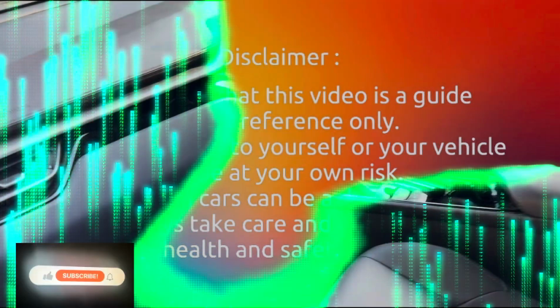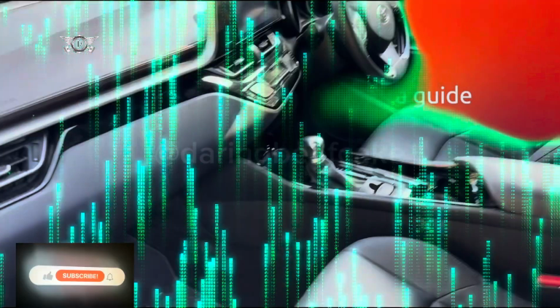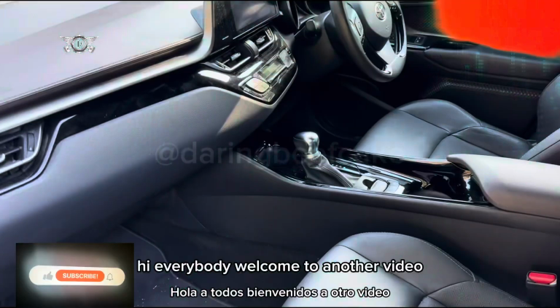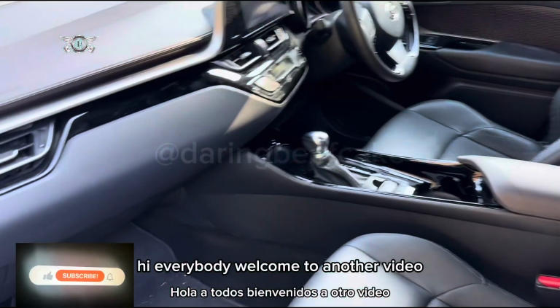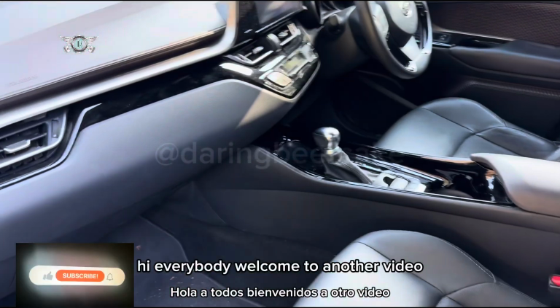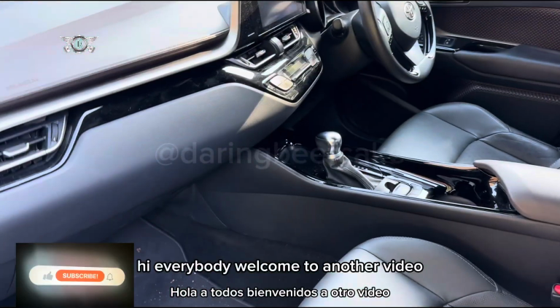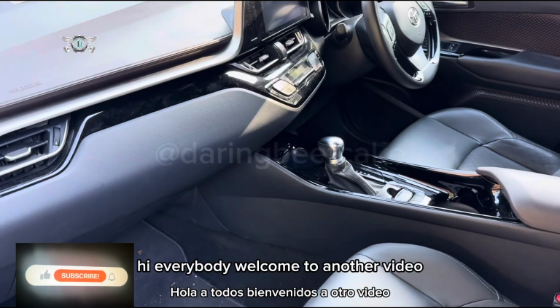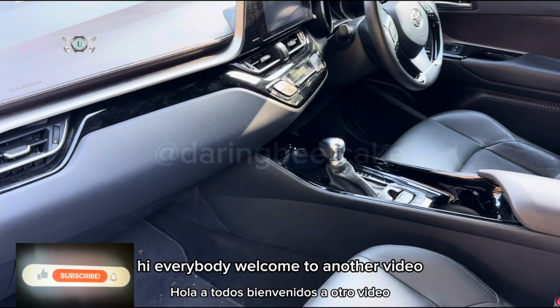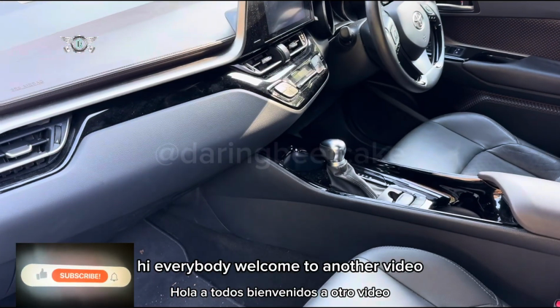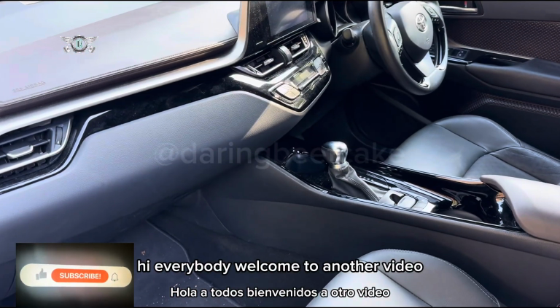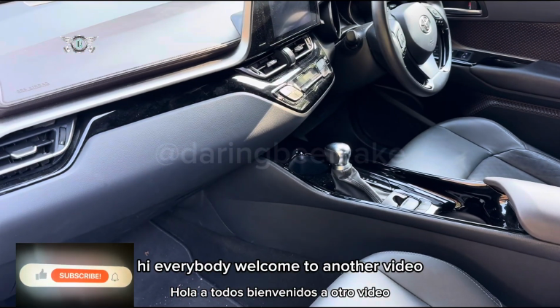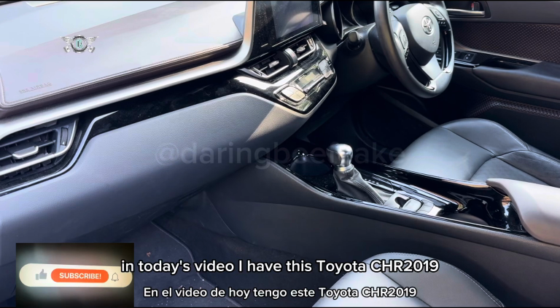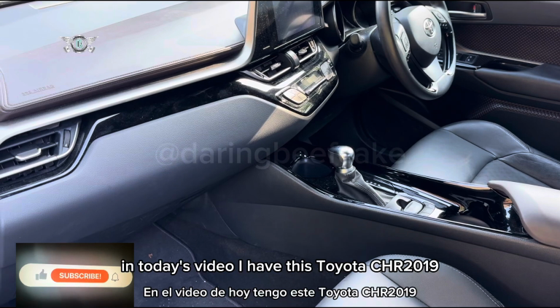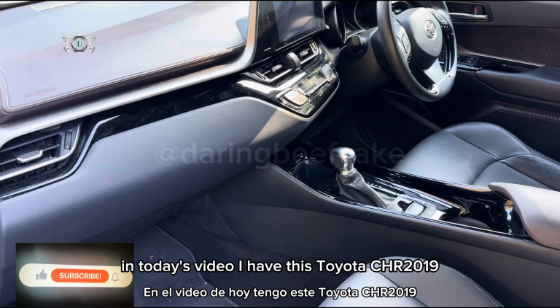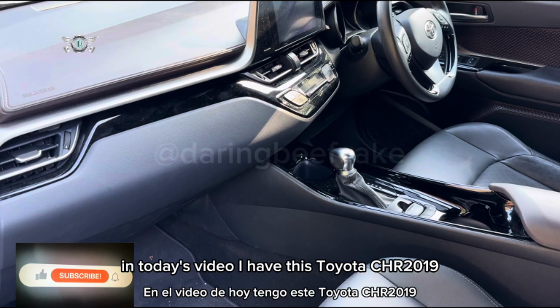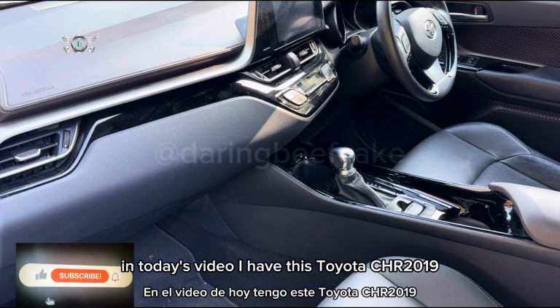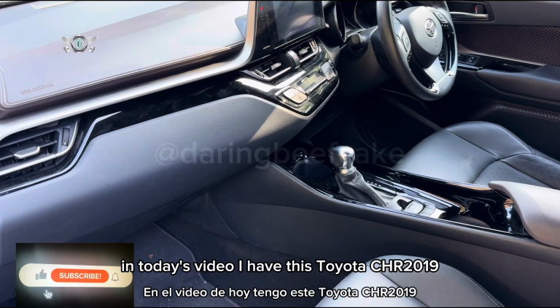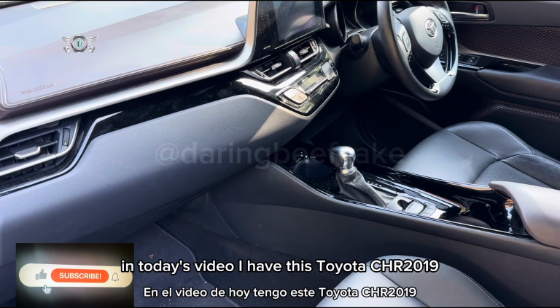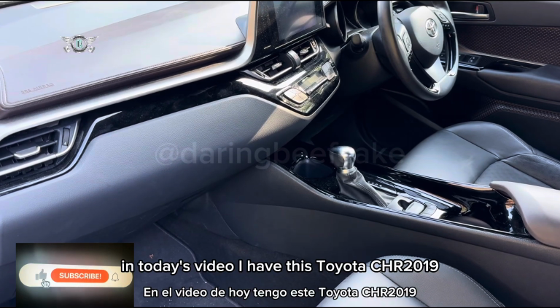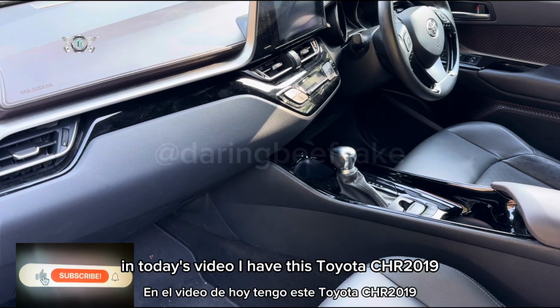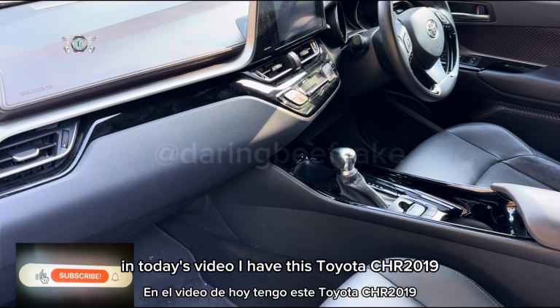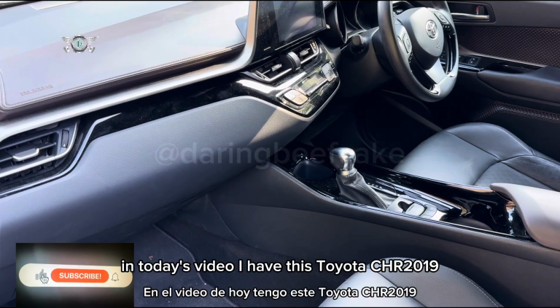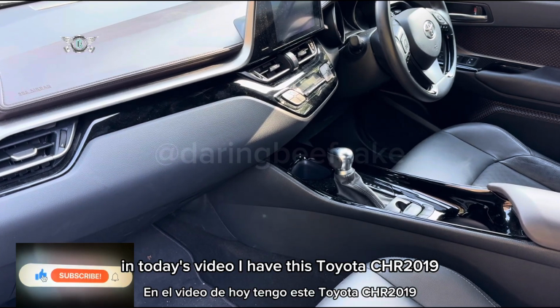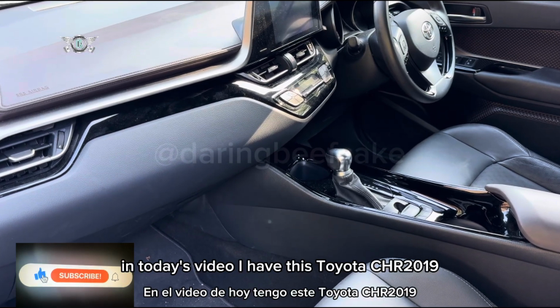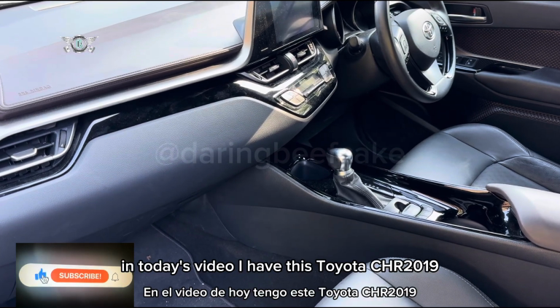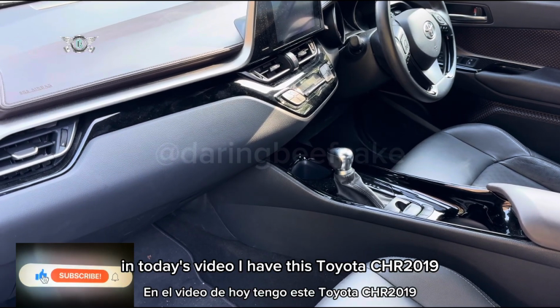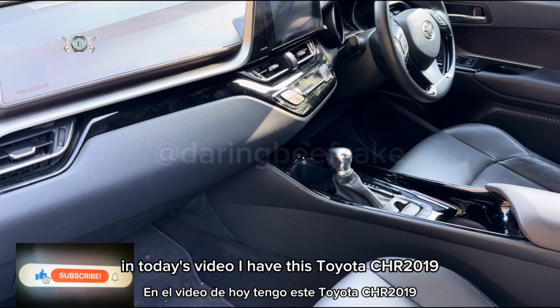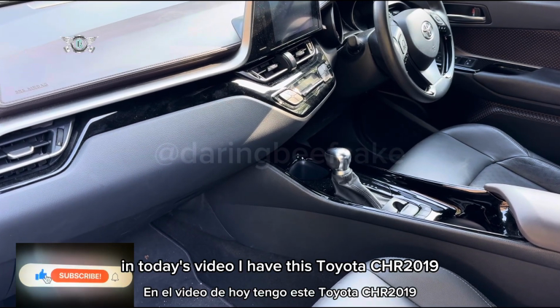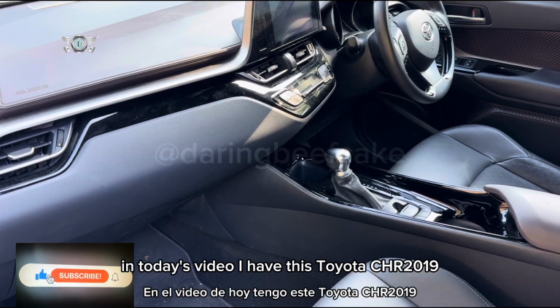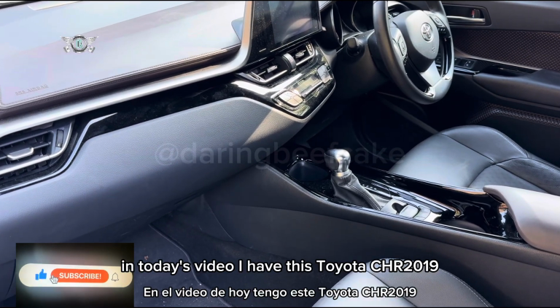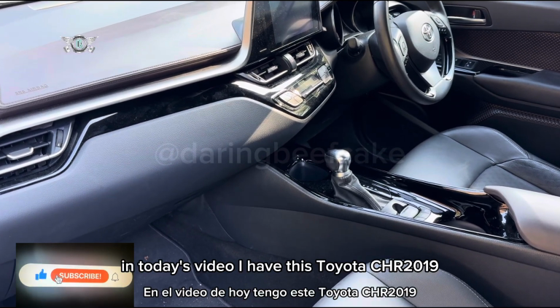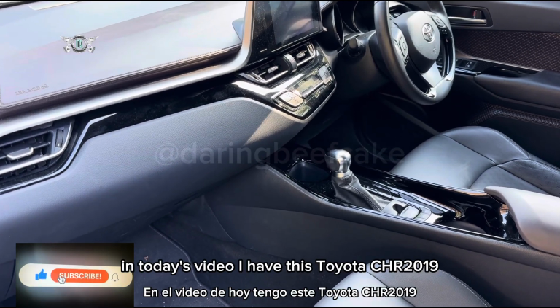Hi there everybody, welcome to another video. In today's video I have this Toyota CH-R 2019.